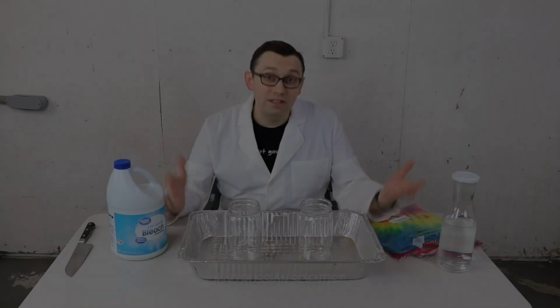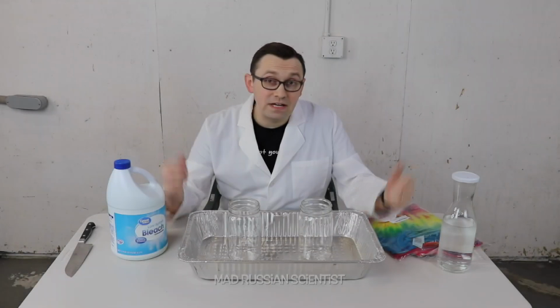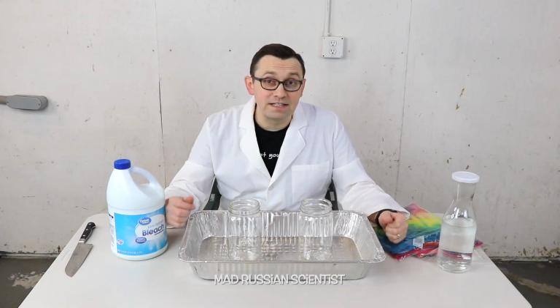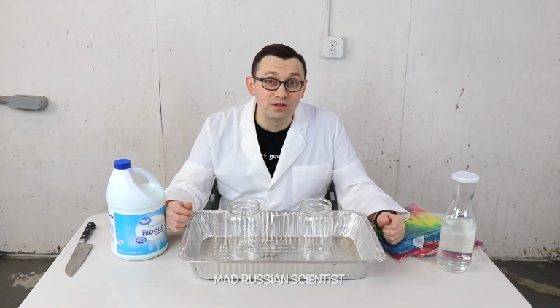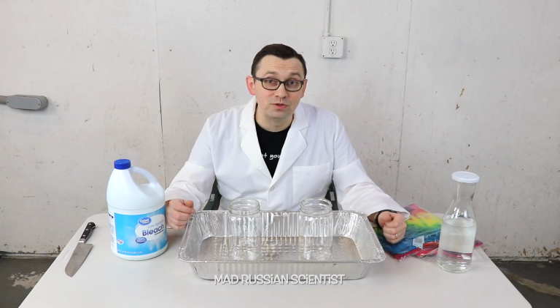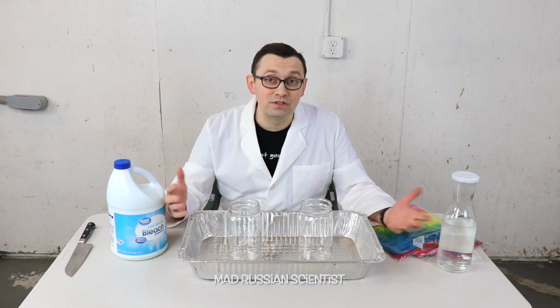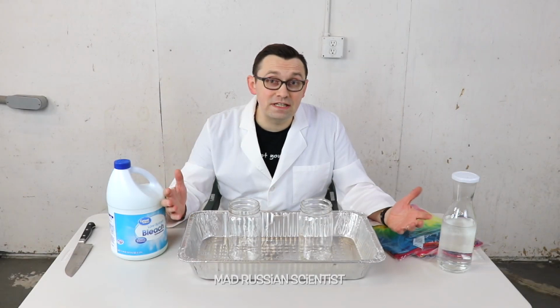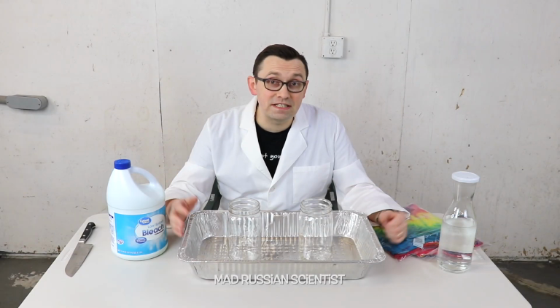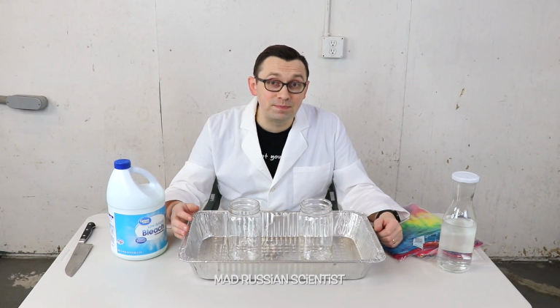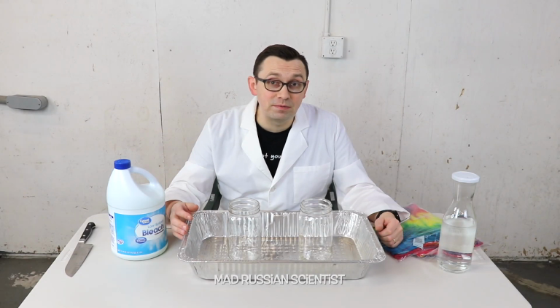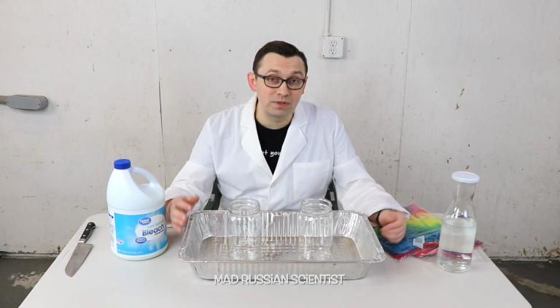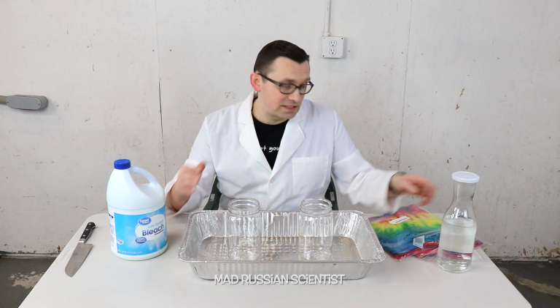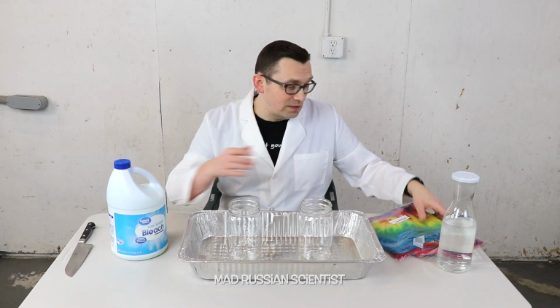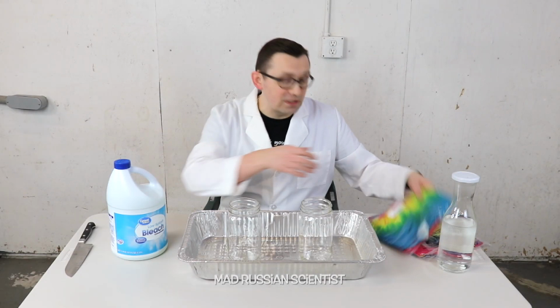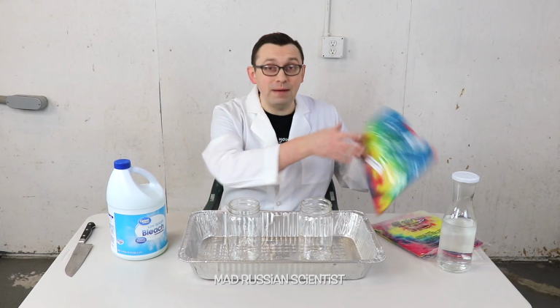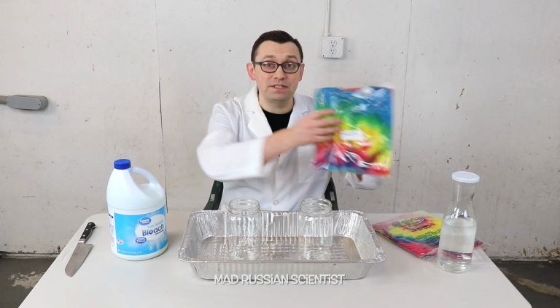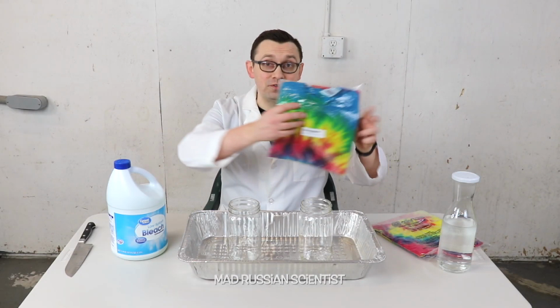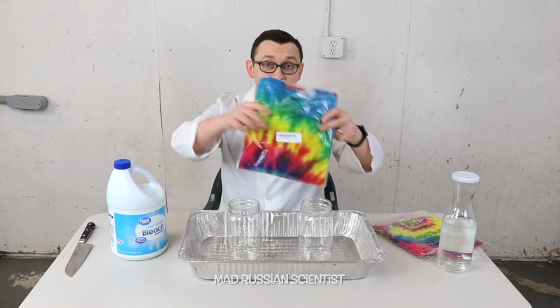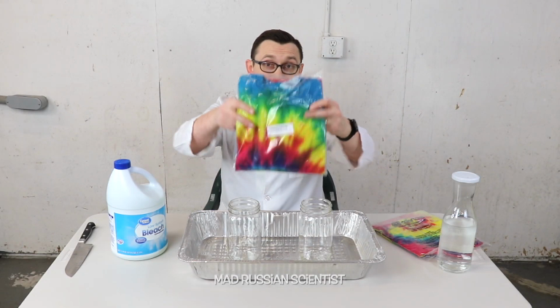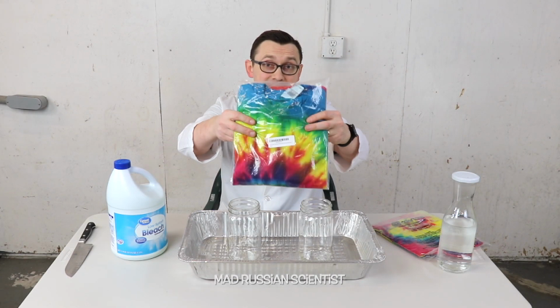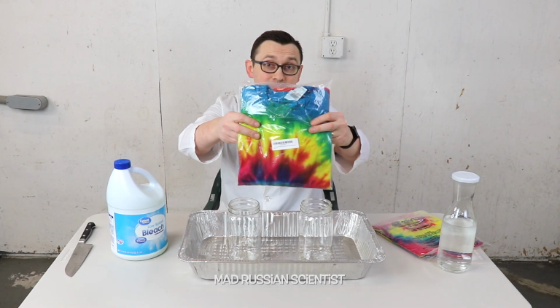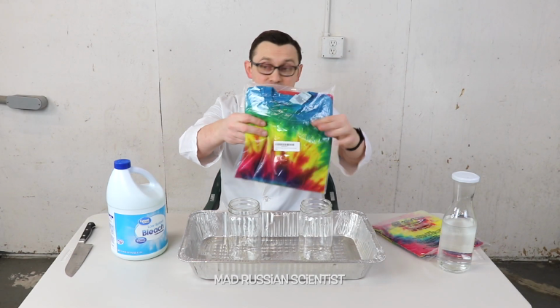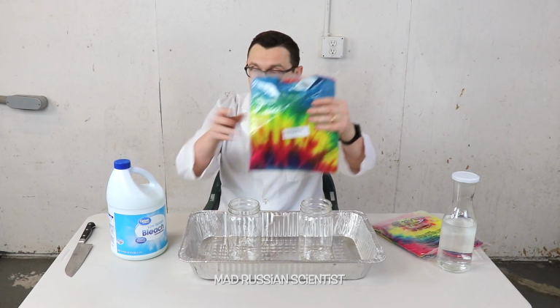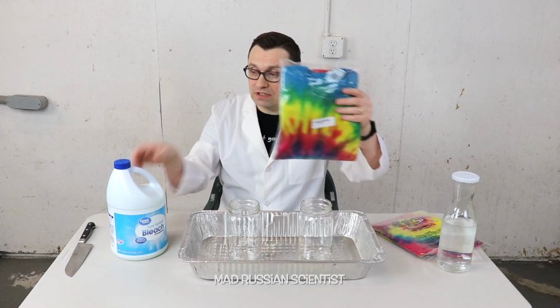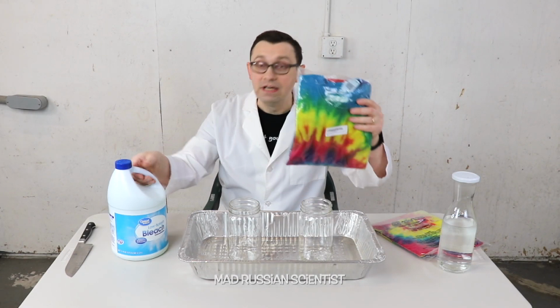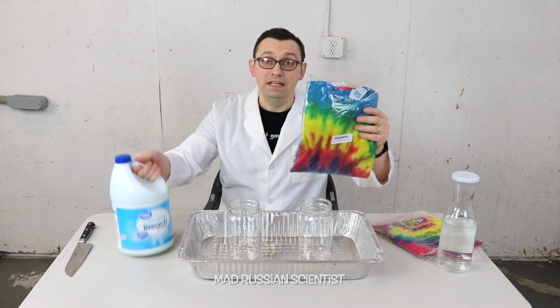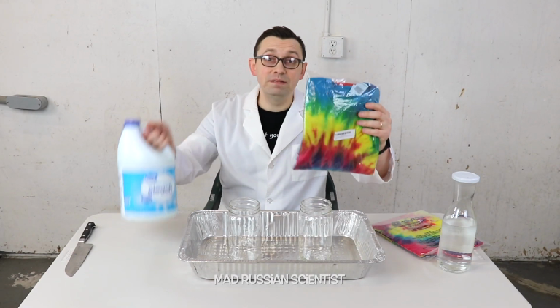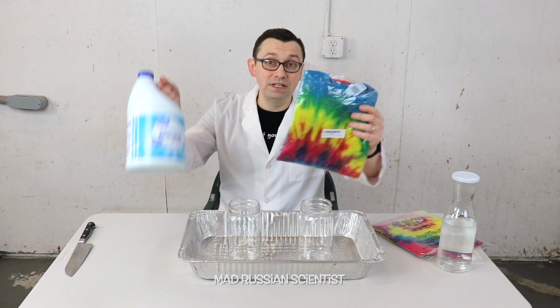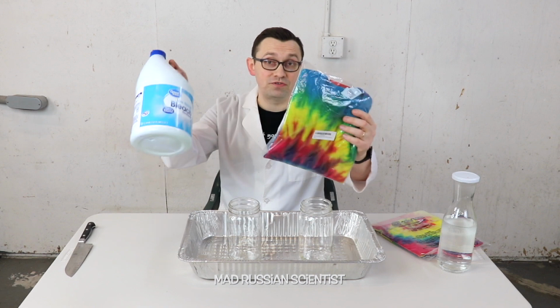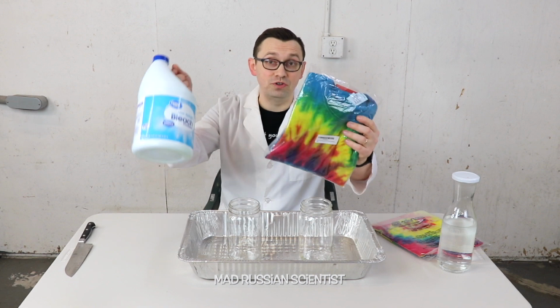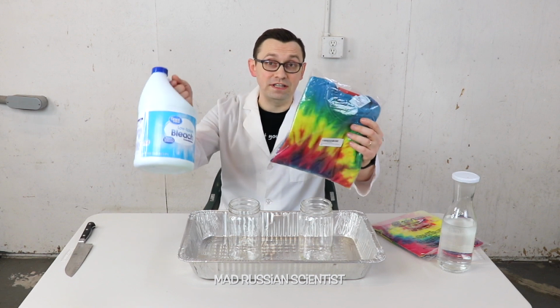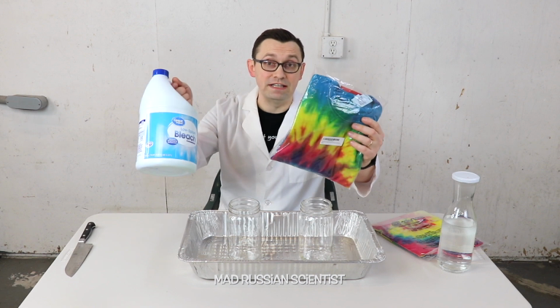Hello guys, how y'all doing? In today's experiment we're gonna see what happens if you leave this type of t-shirt in bleach for 30 days.